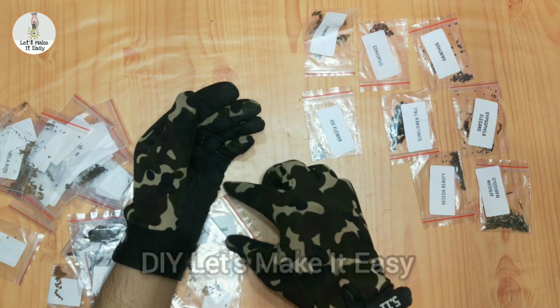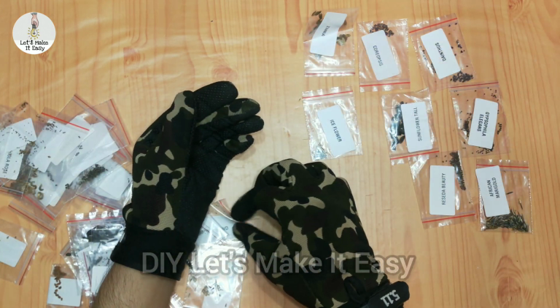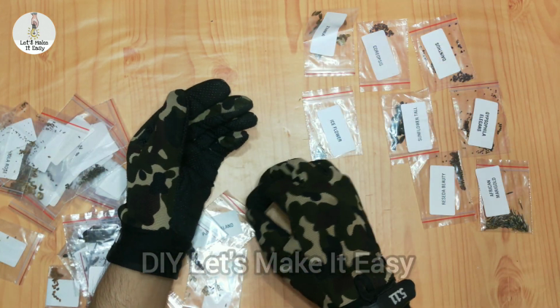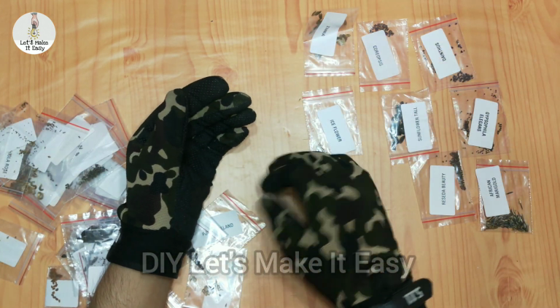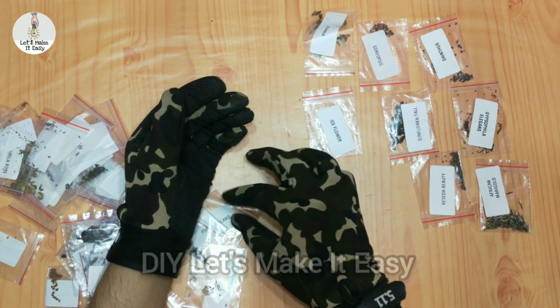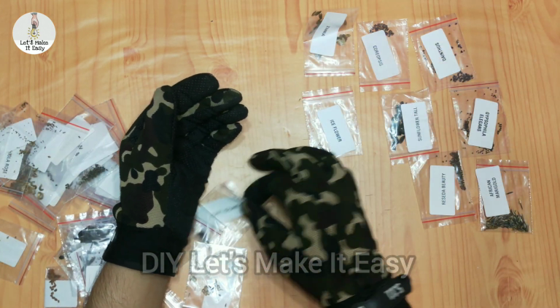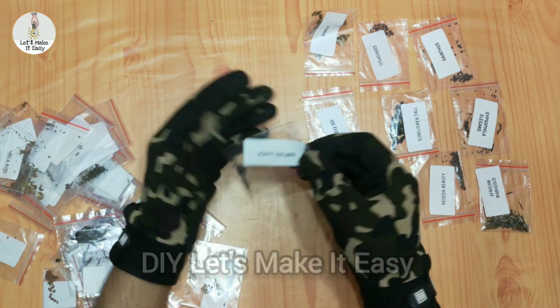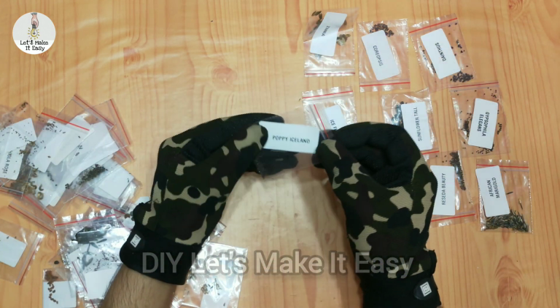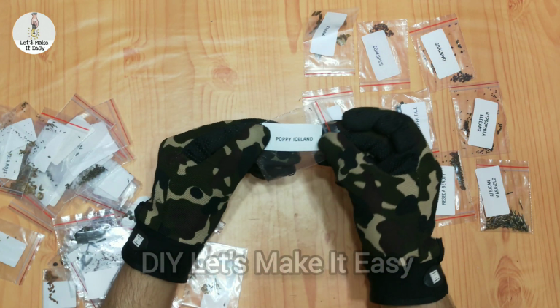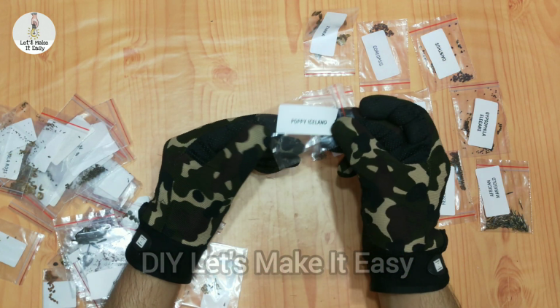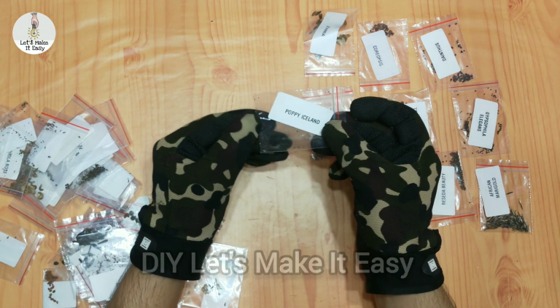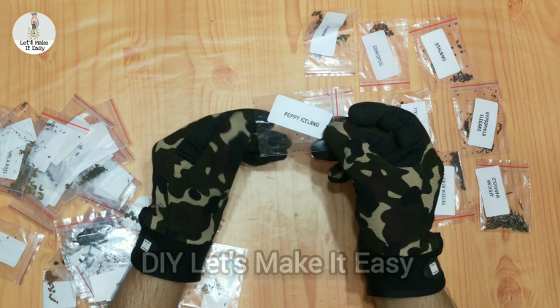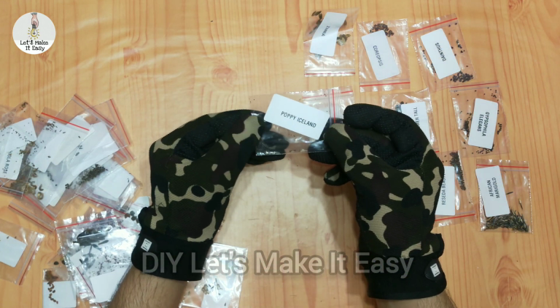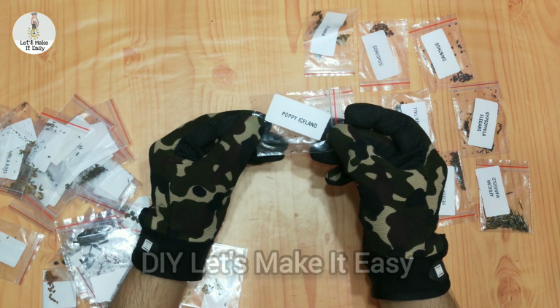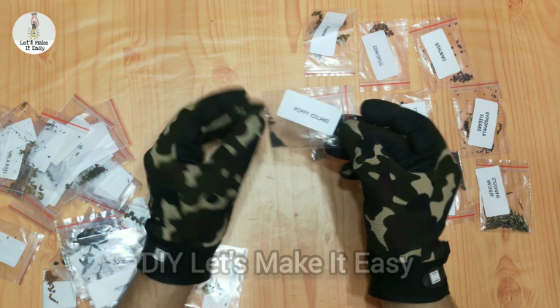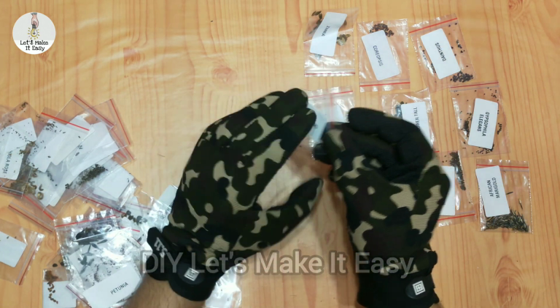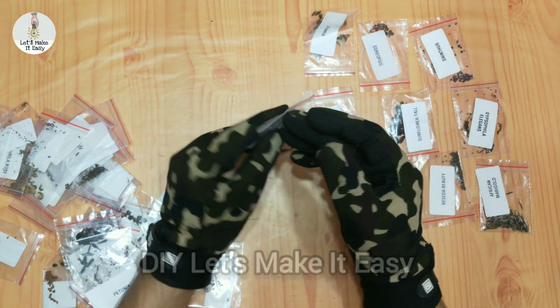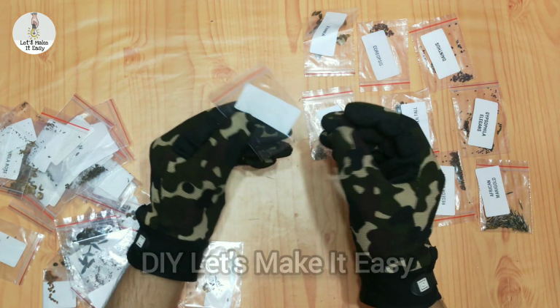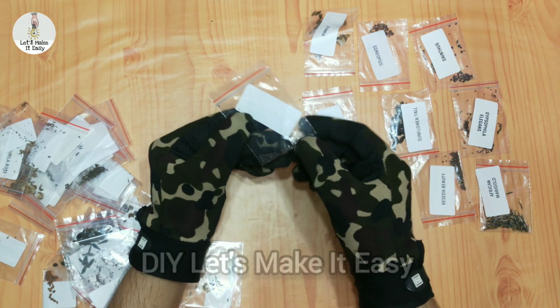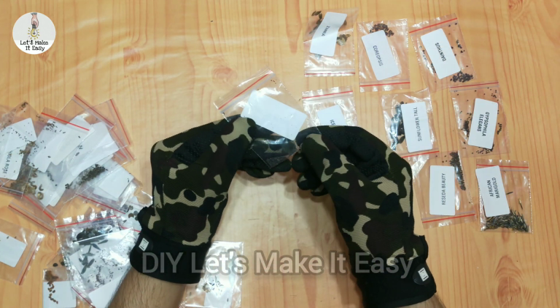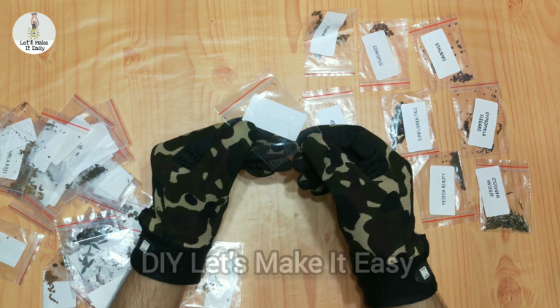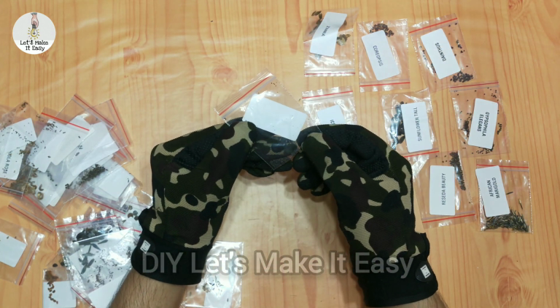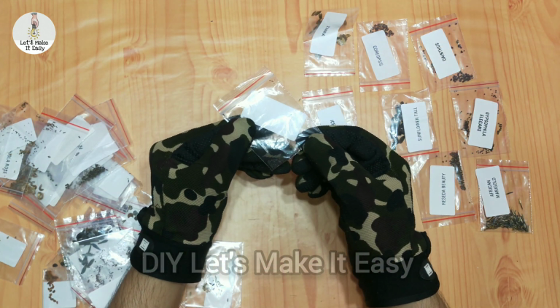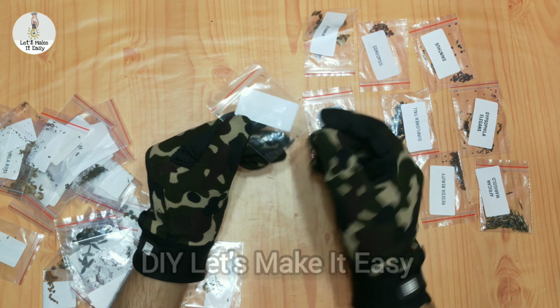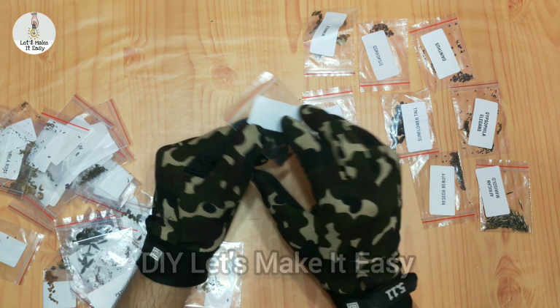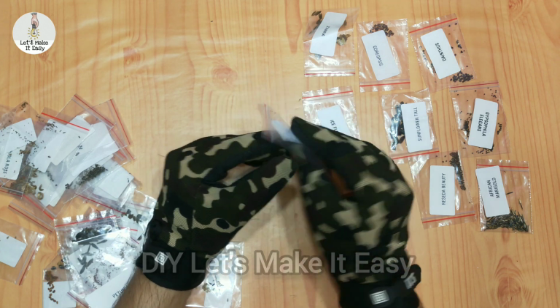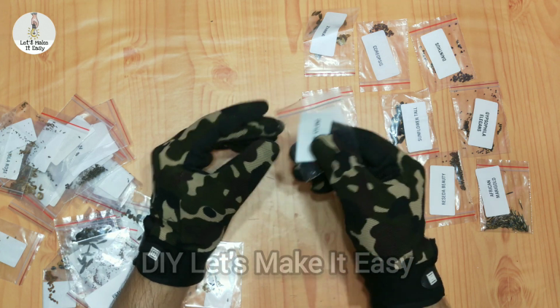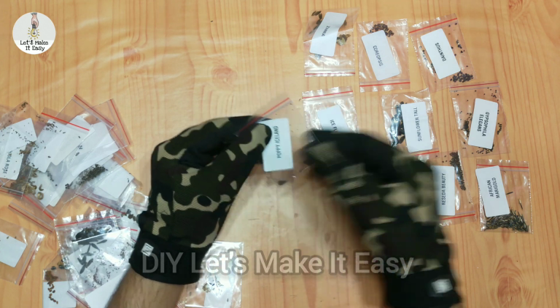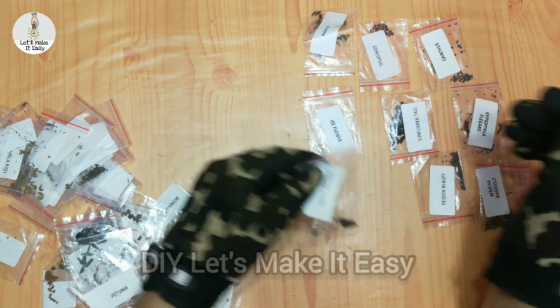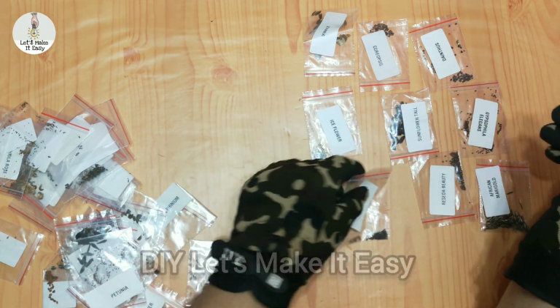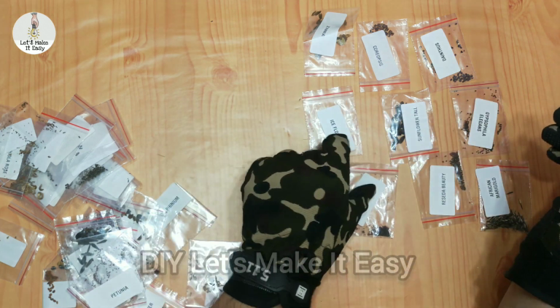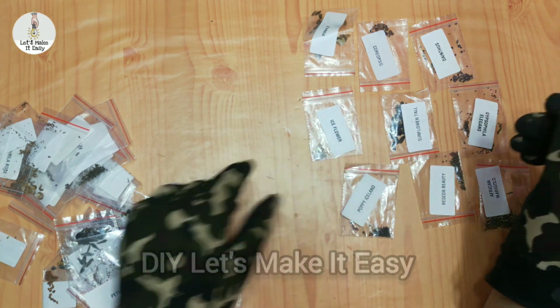Monsoon is just coming and the monsoon season is the best season for plants, that is why I have so many seeds.